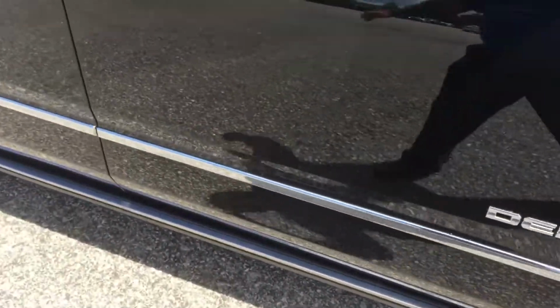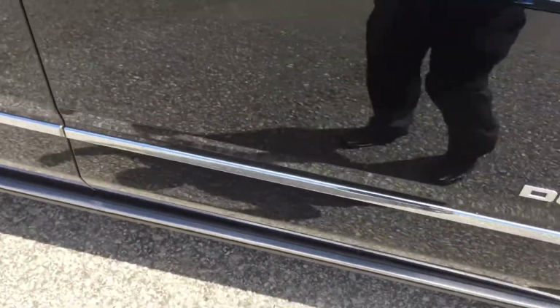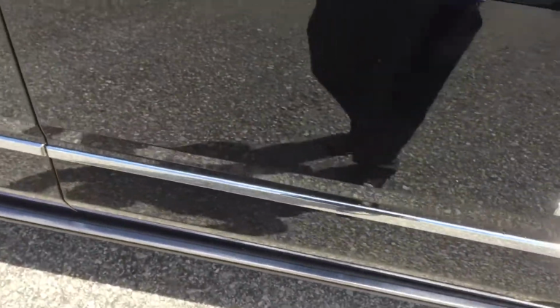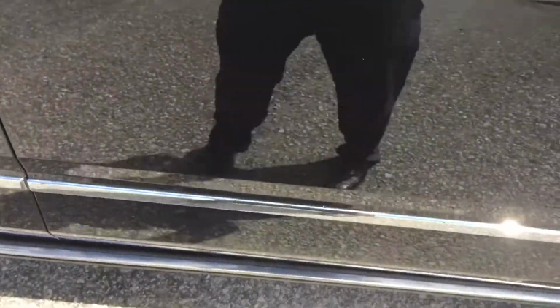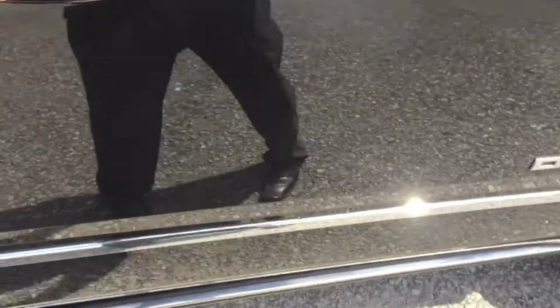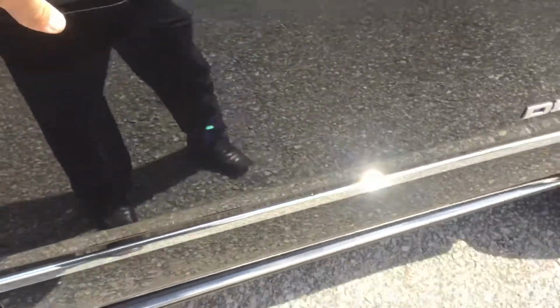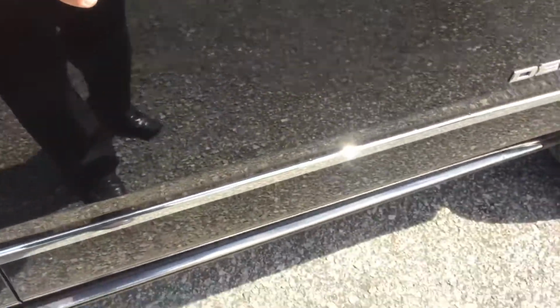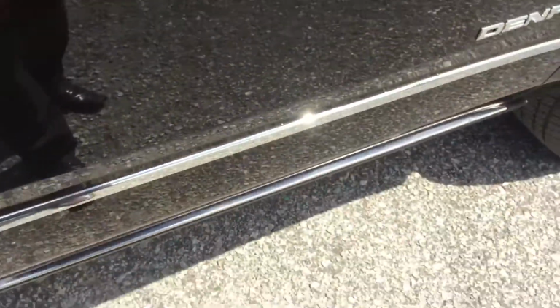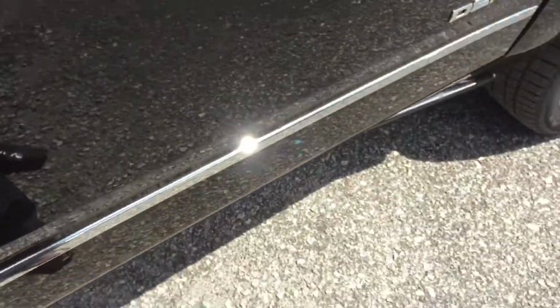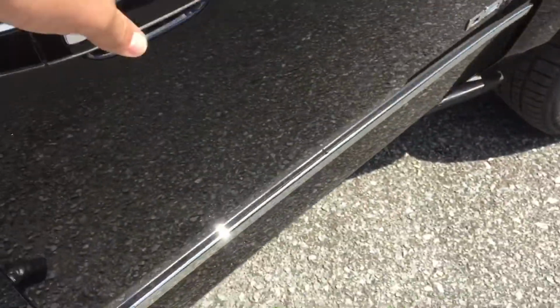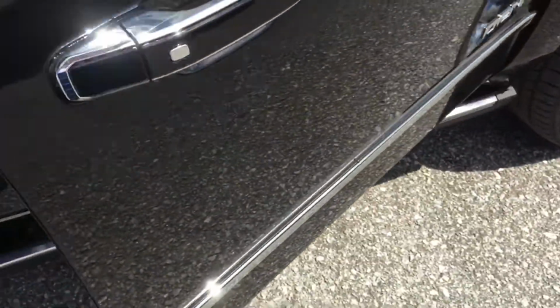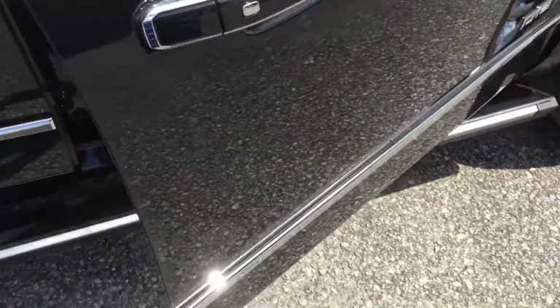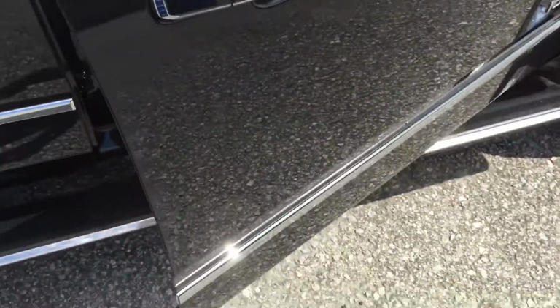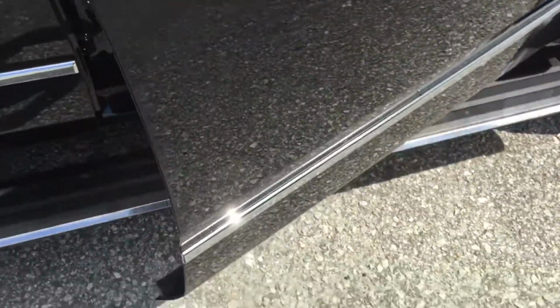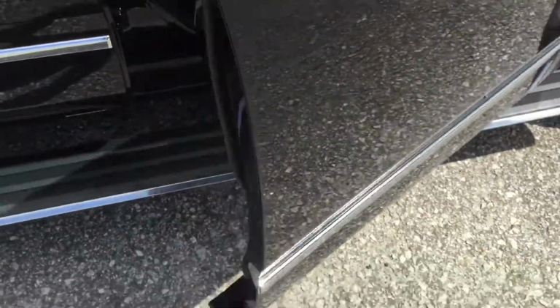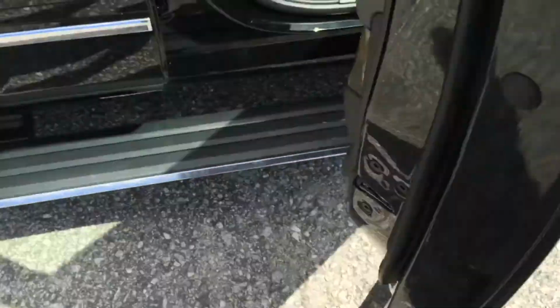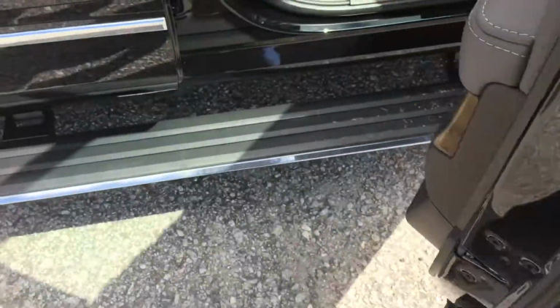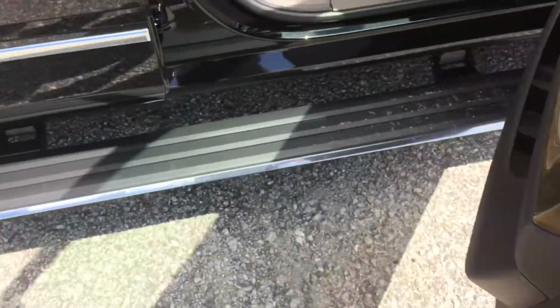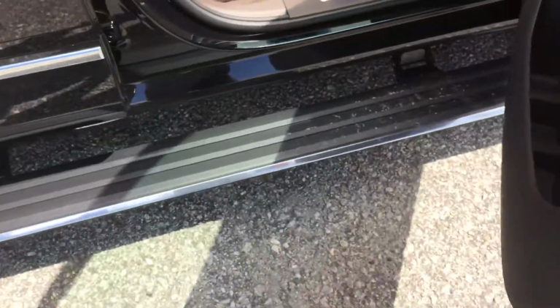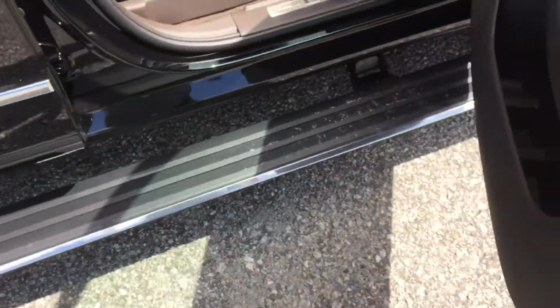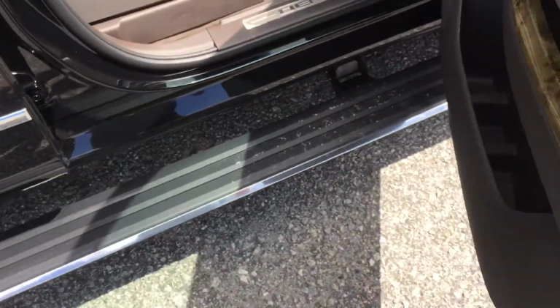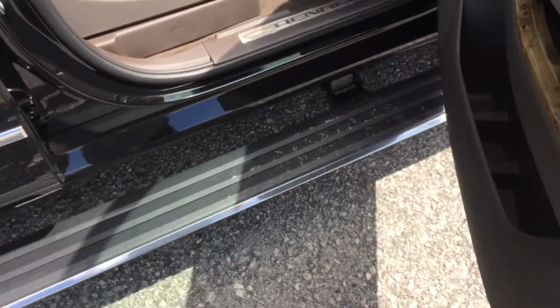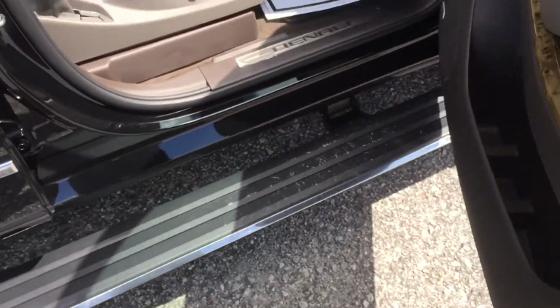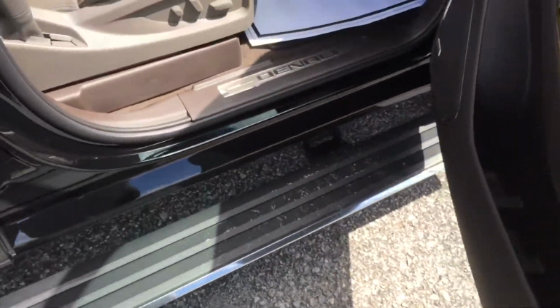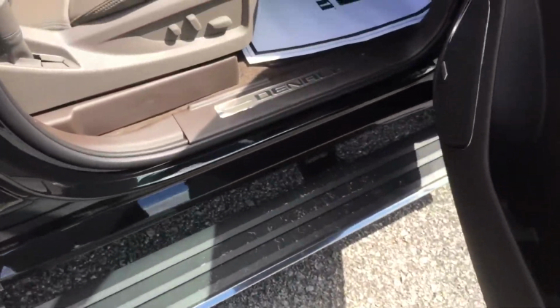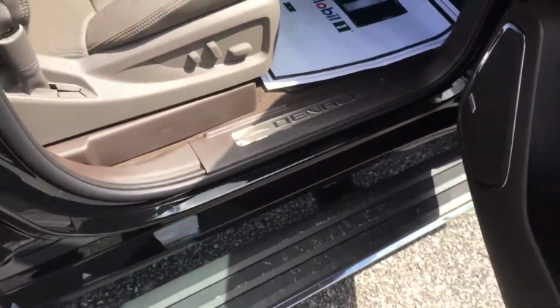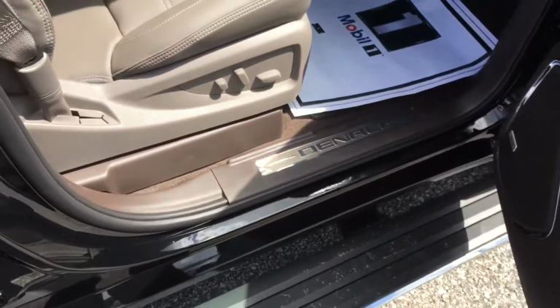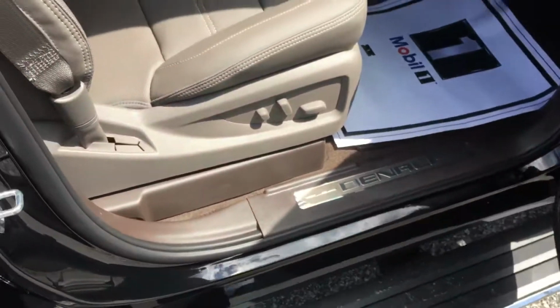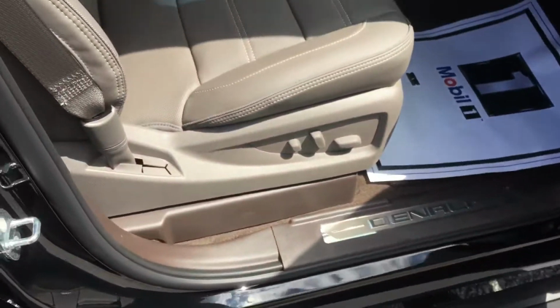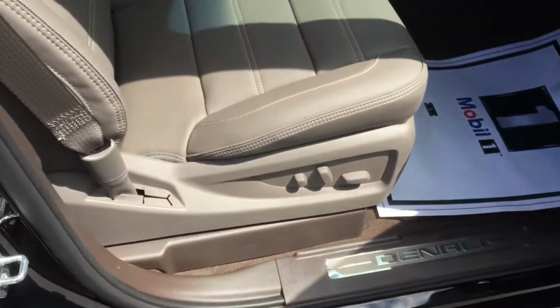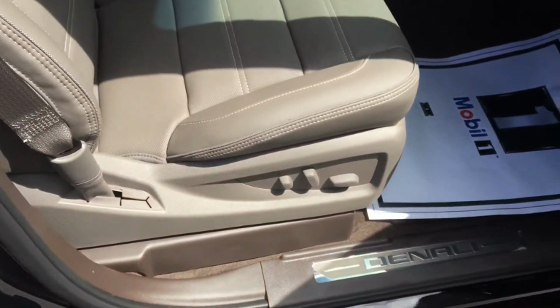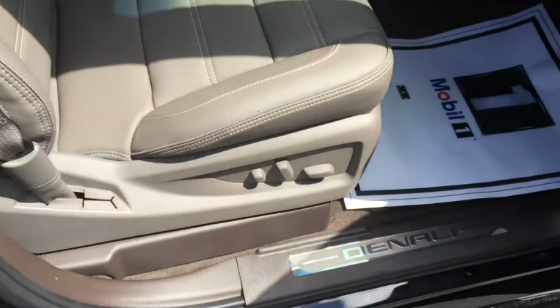Got your tri-mode step assist here. Open the door up — they pop right out, and they go back under when you close the door.